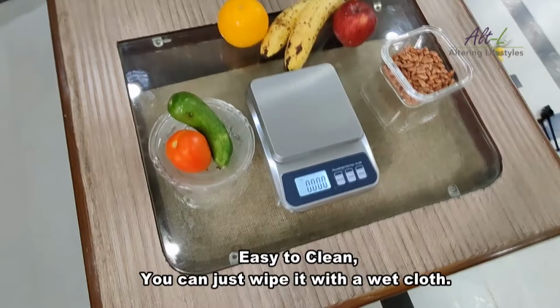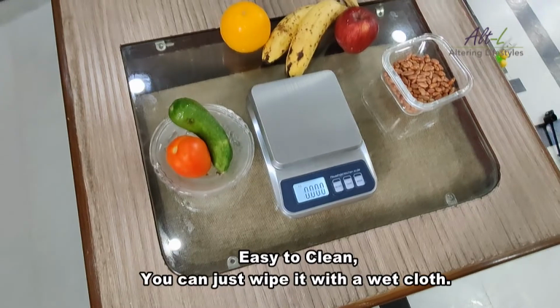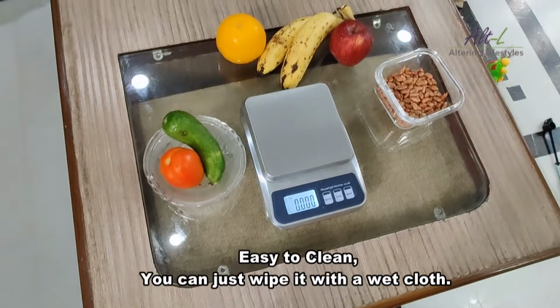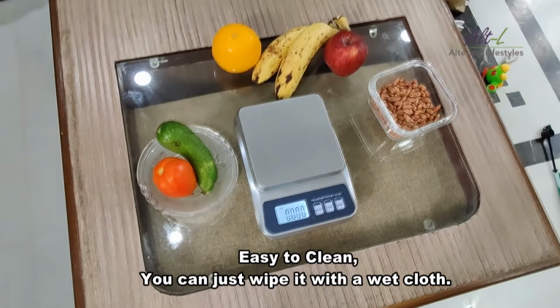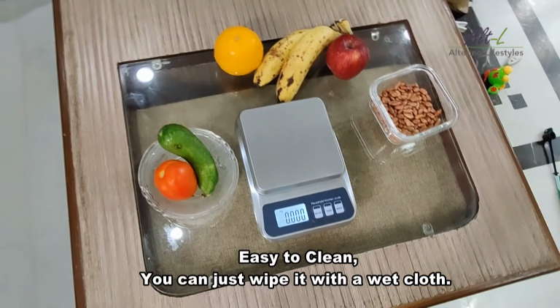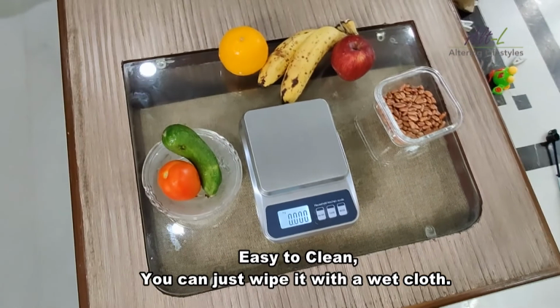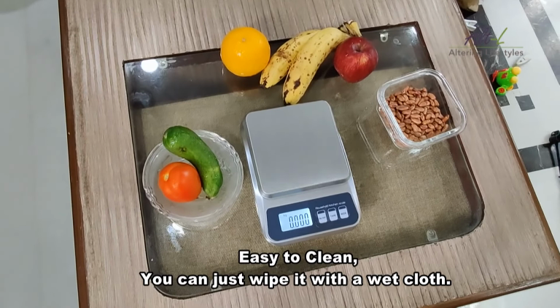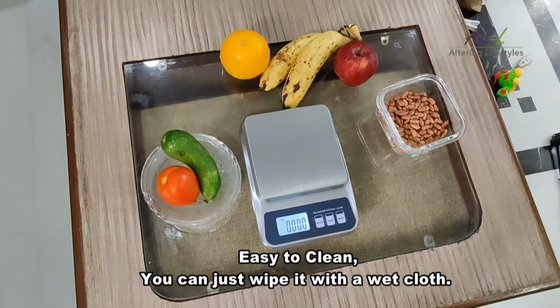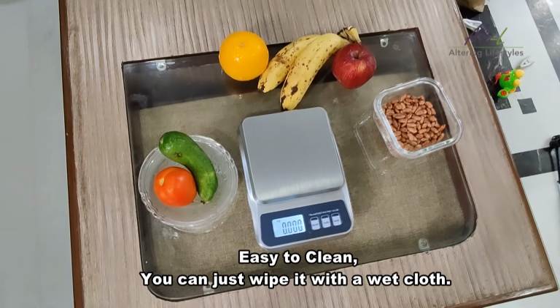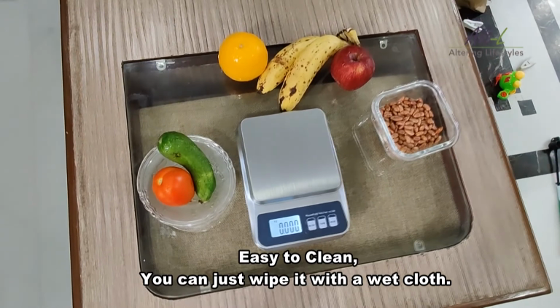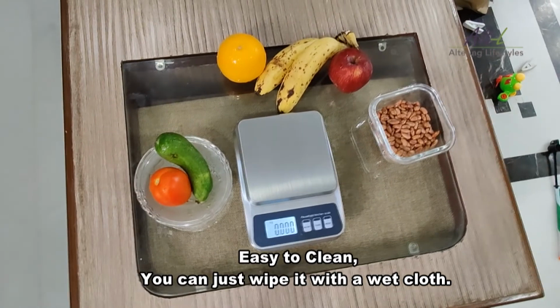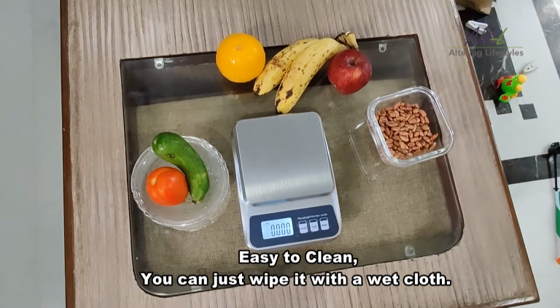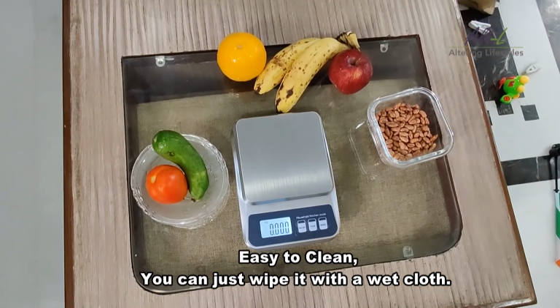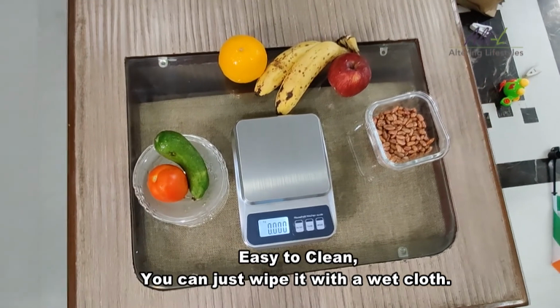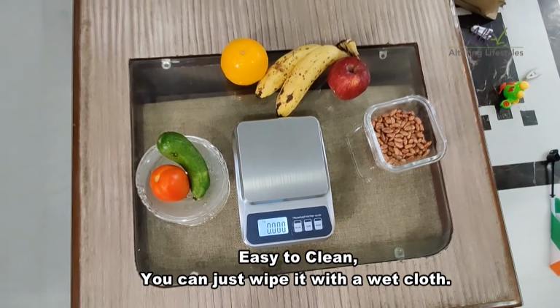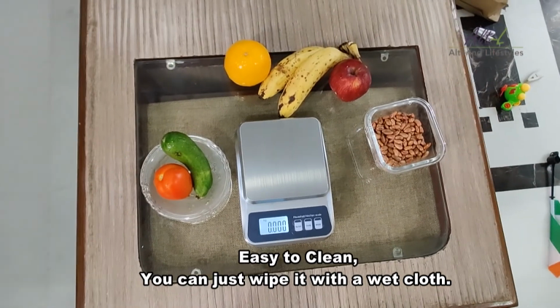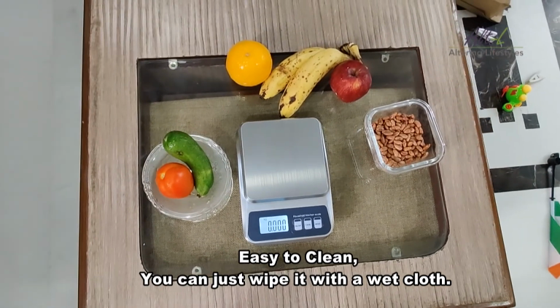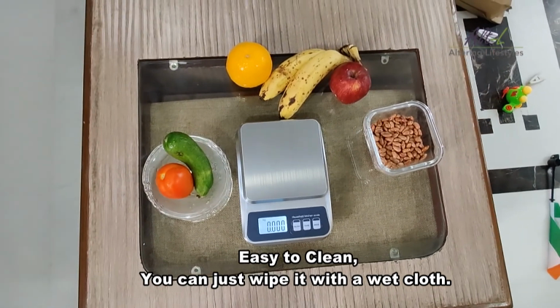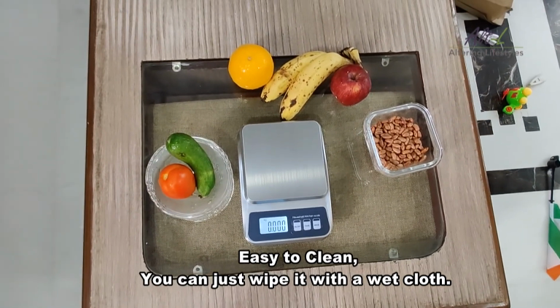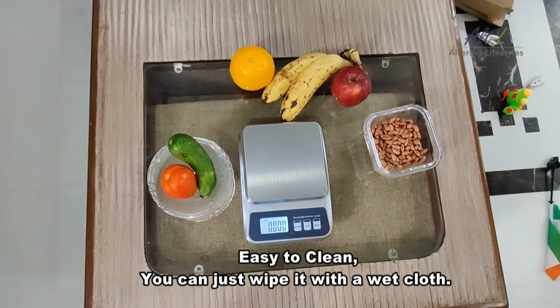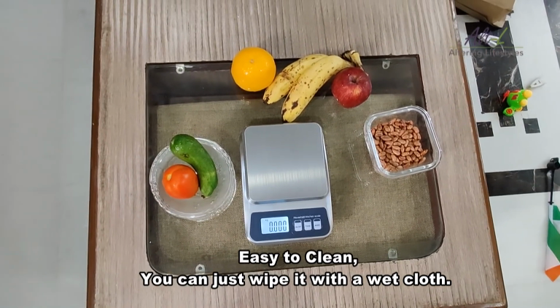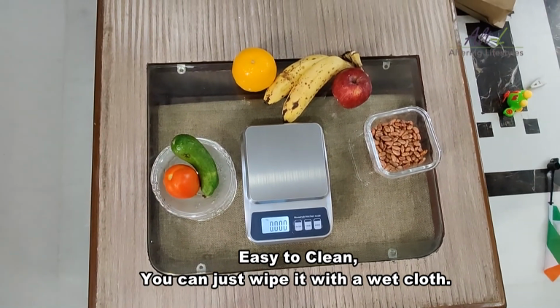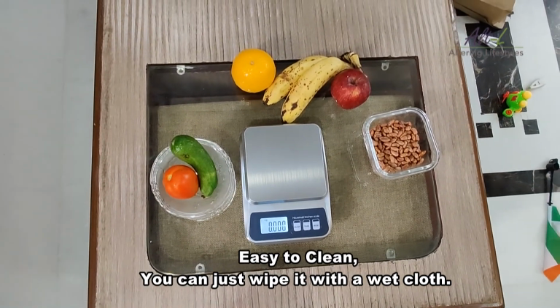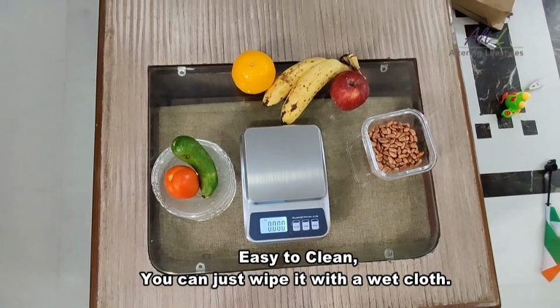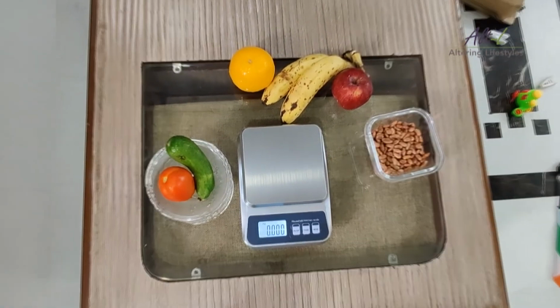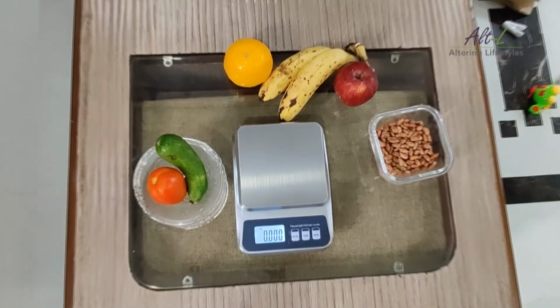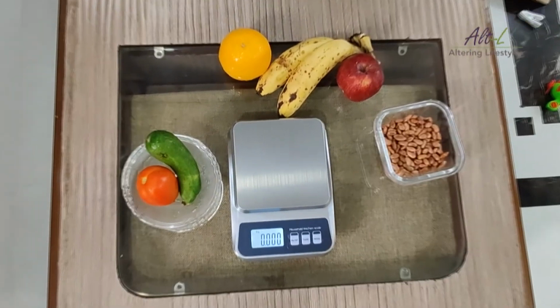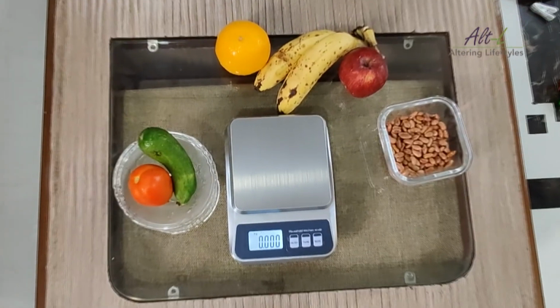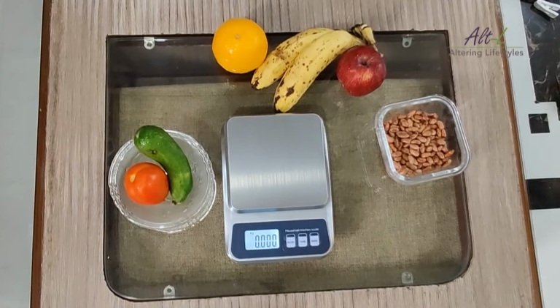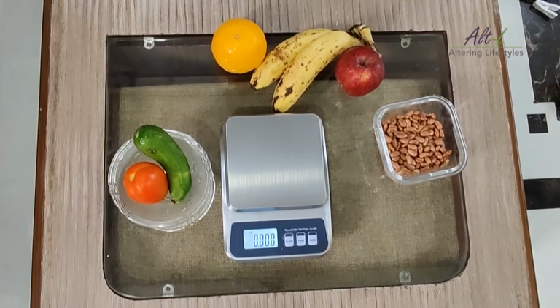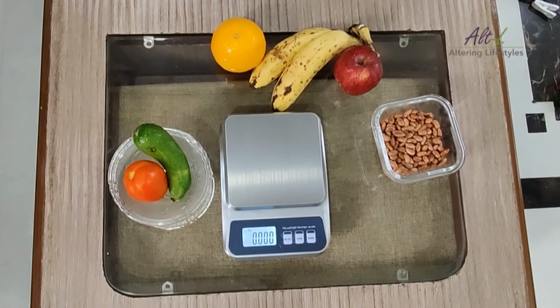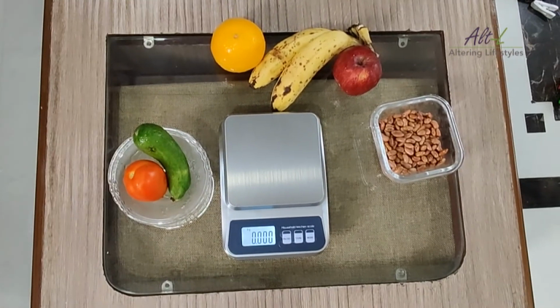The scale is very easy to clean and you can just wipe it with a wet cloth. We hope you have liked our product.